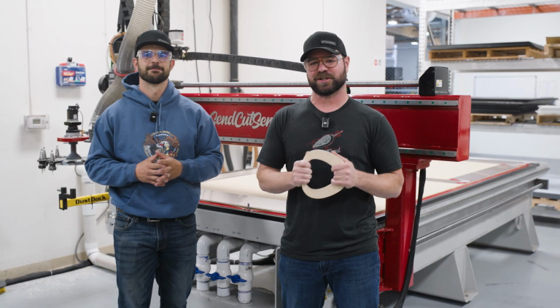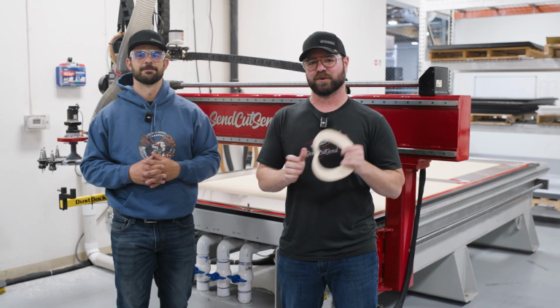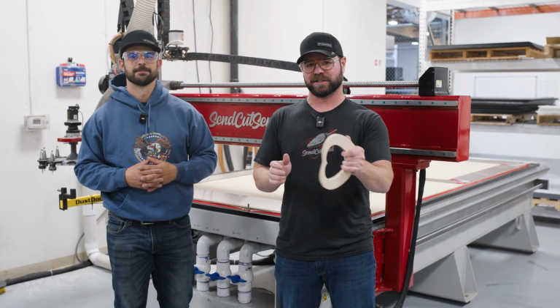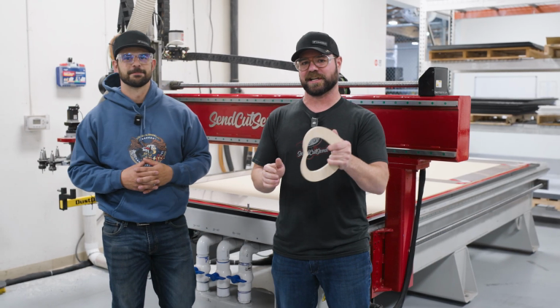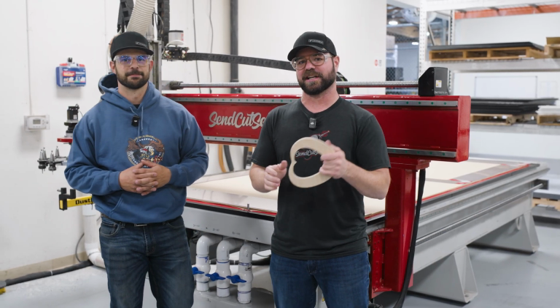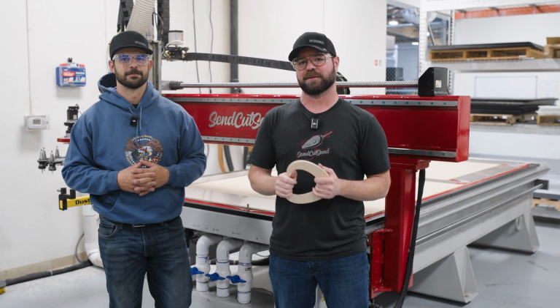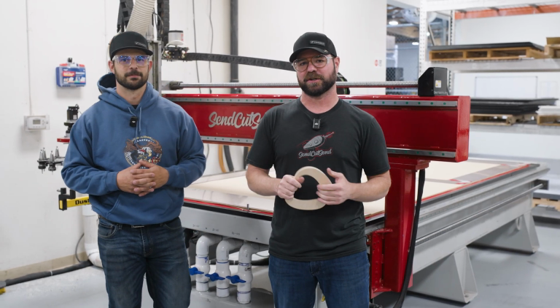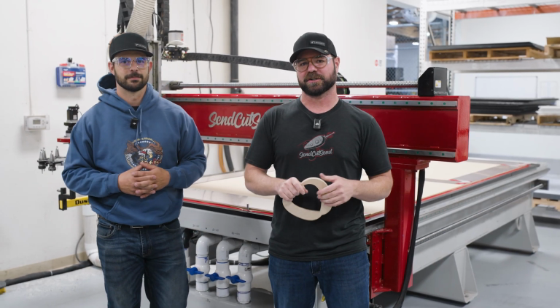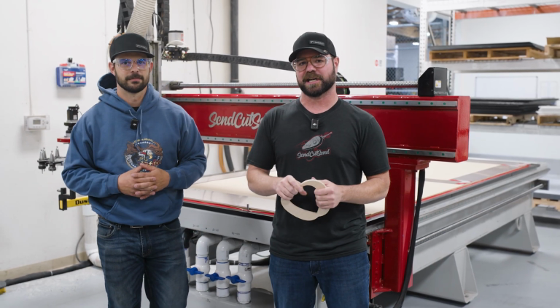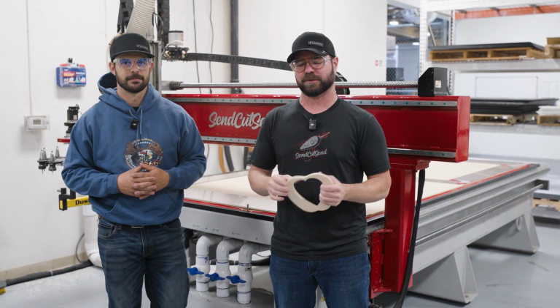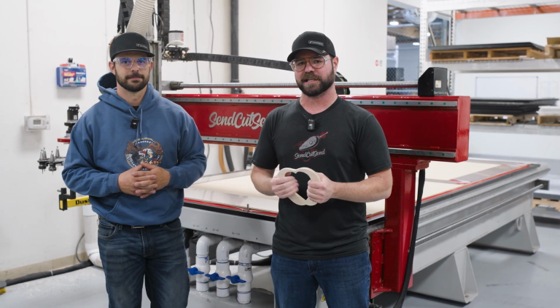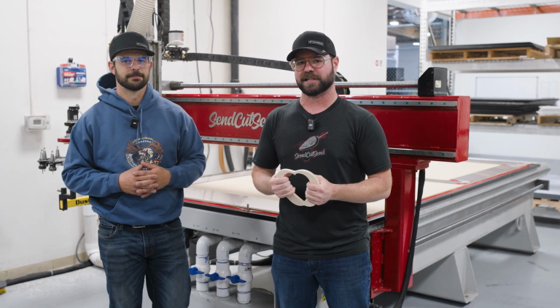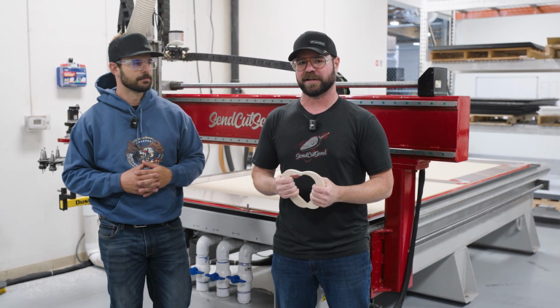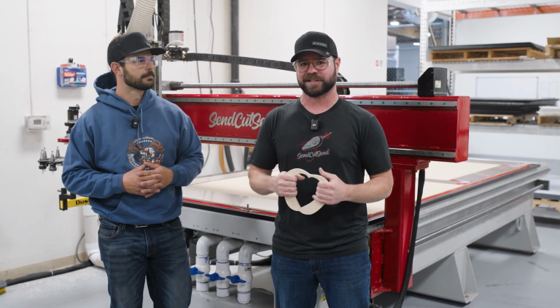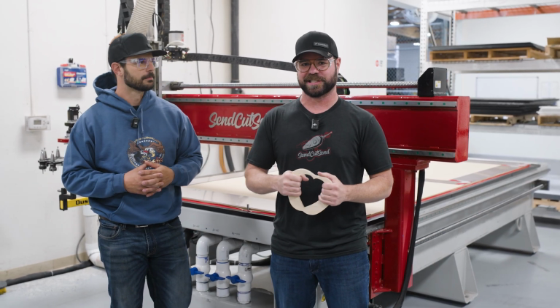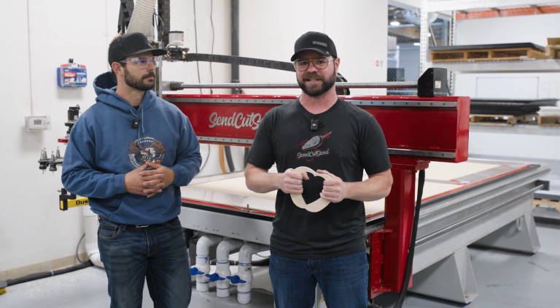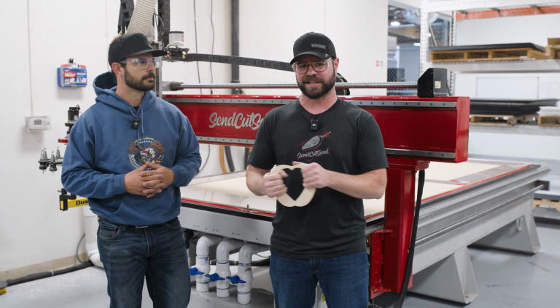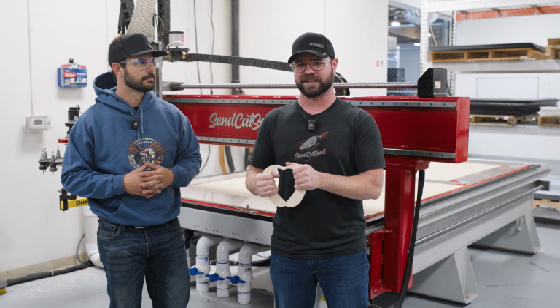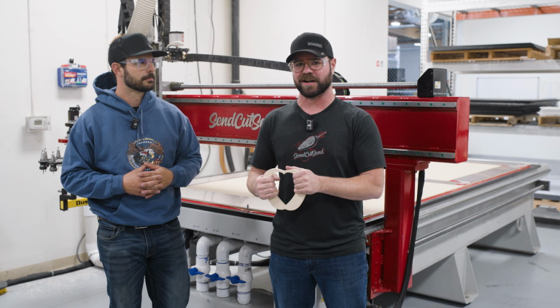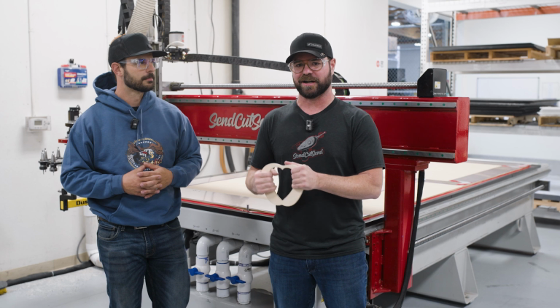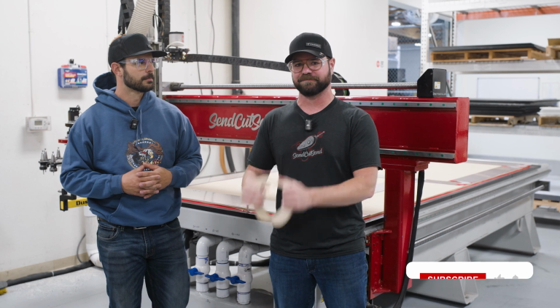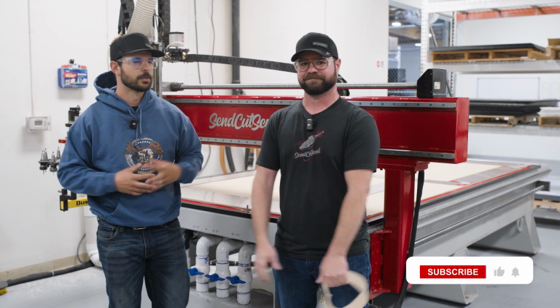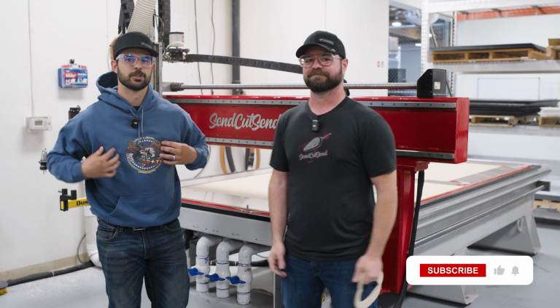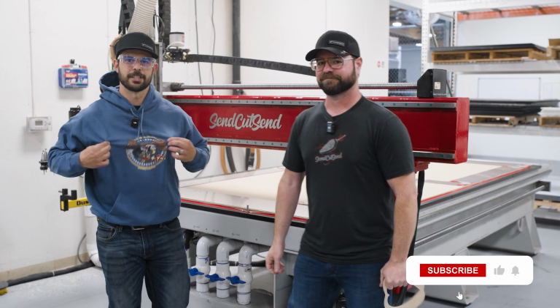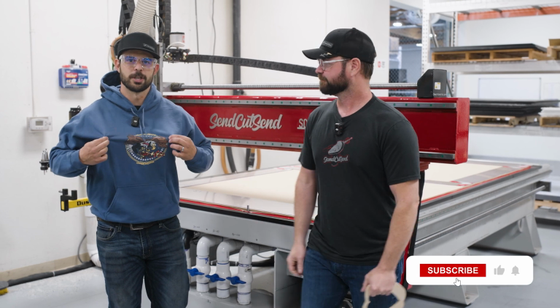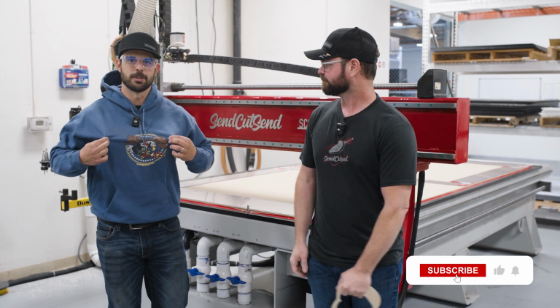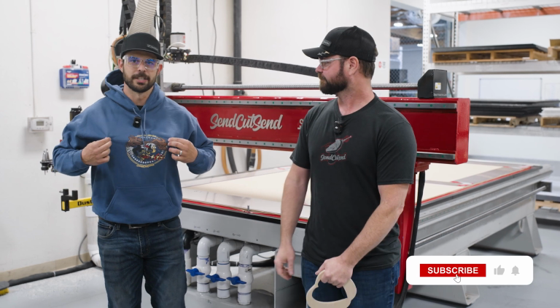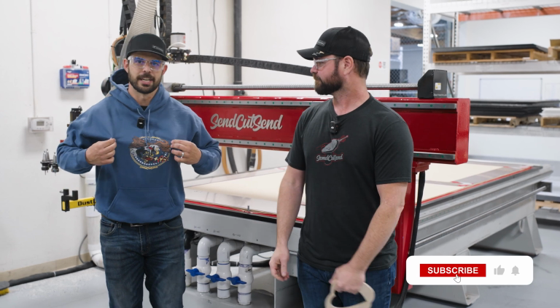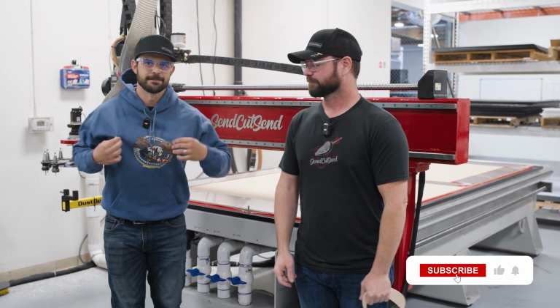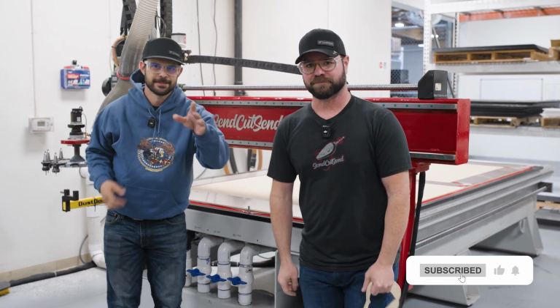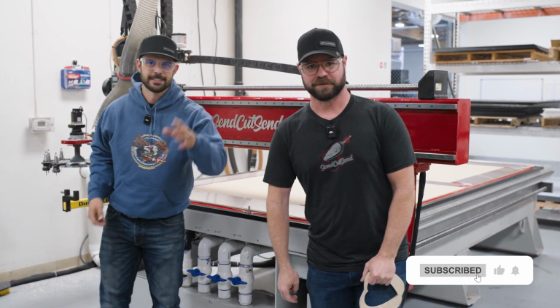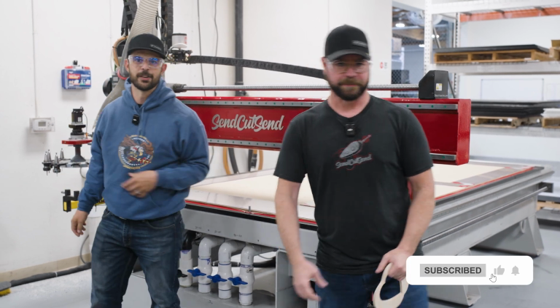Anyway, to get a price on your design, upload your STEP or DXF file to sendcutsend.com. Check out the merch store while you're there. Love you, bye.